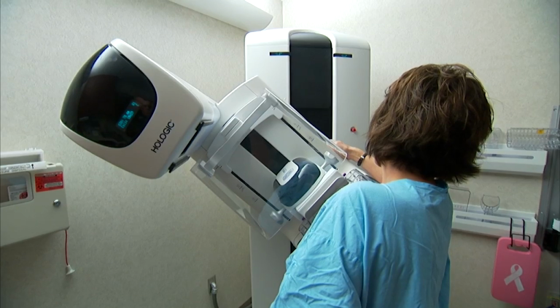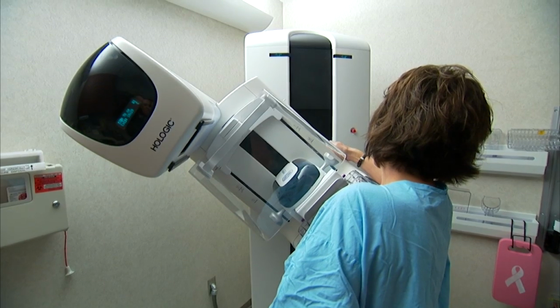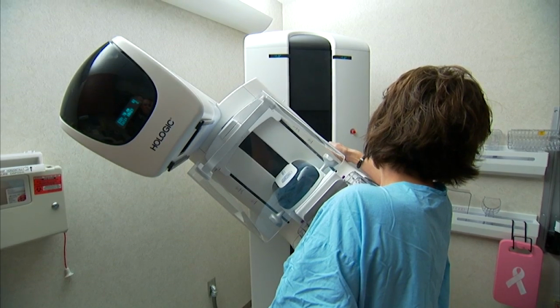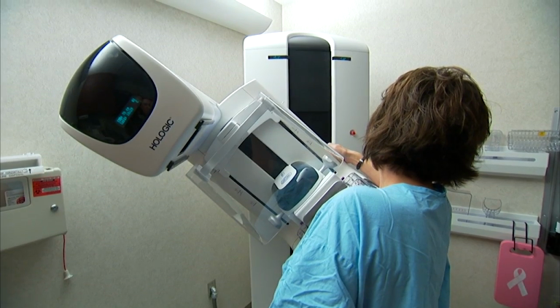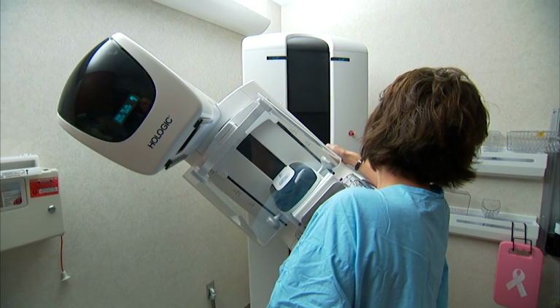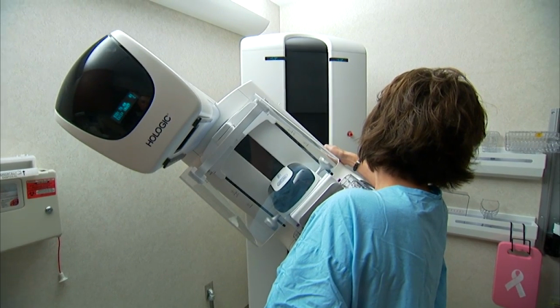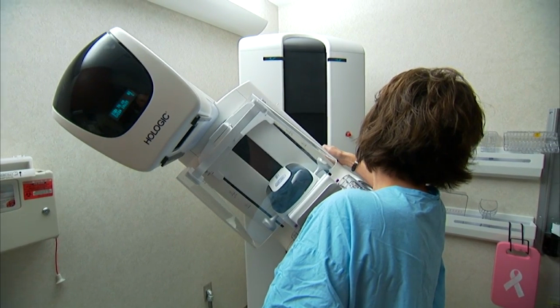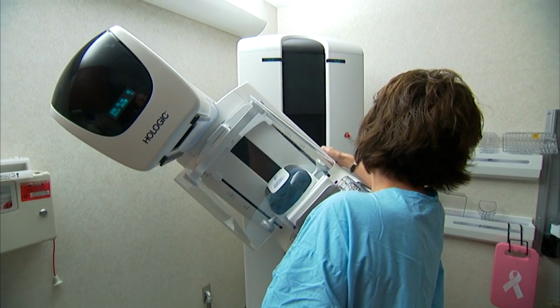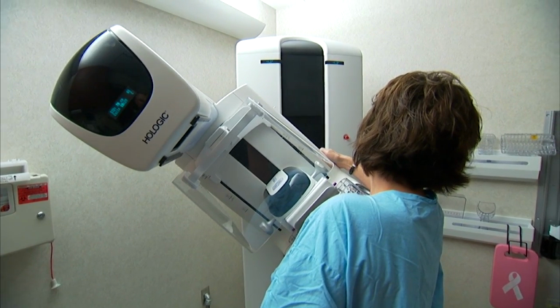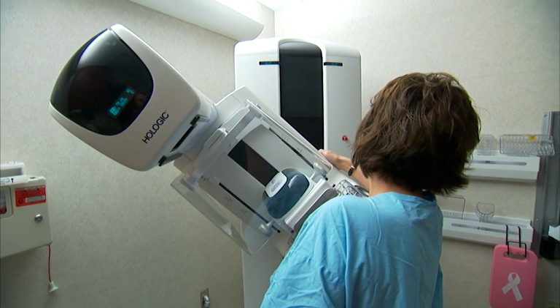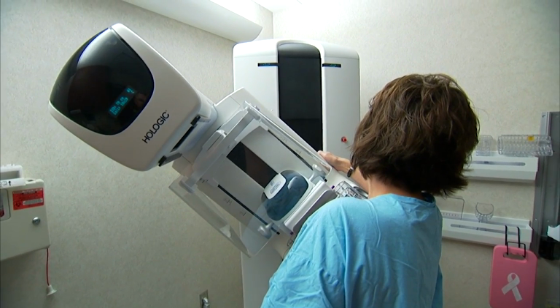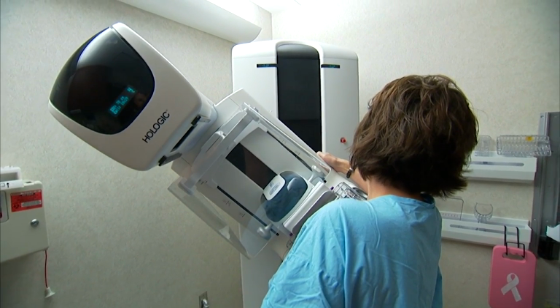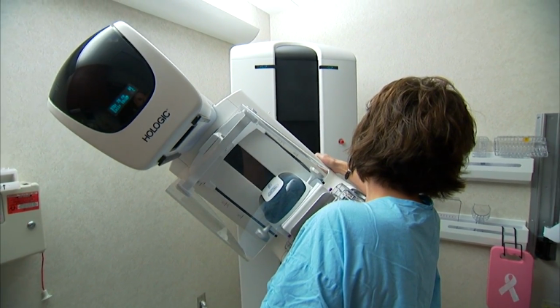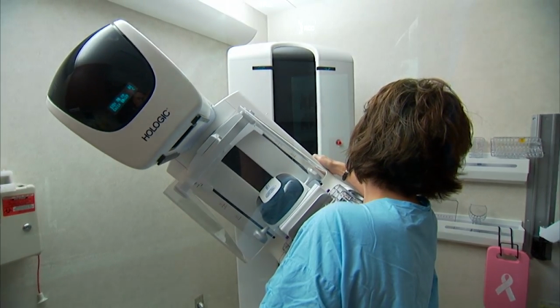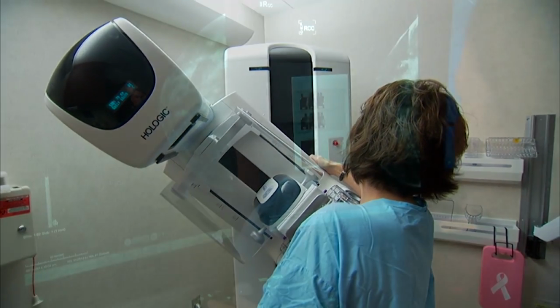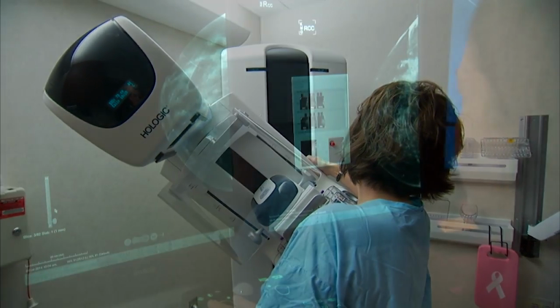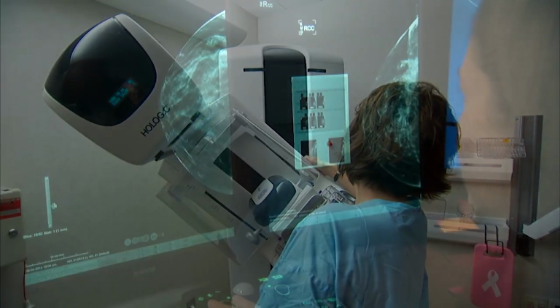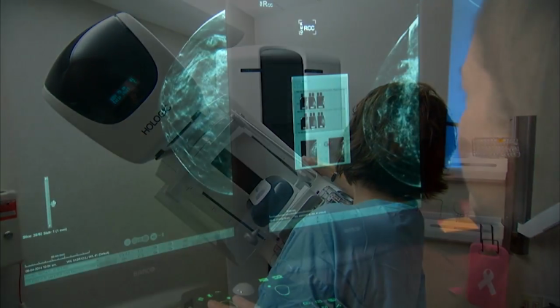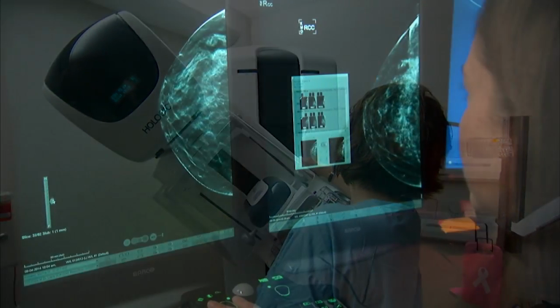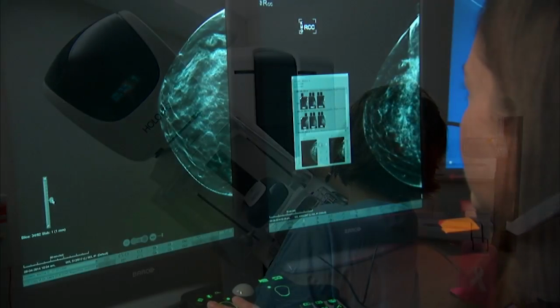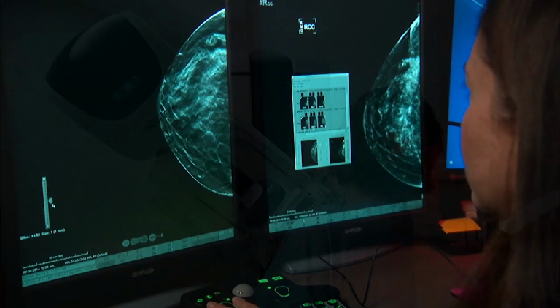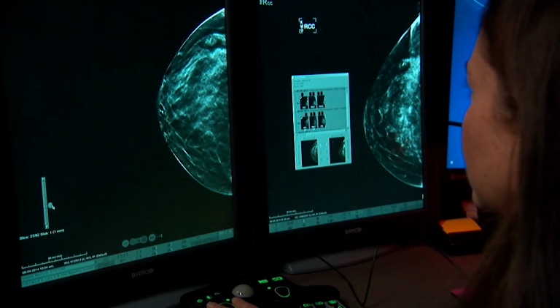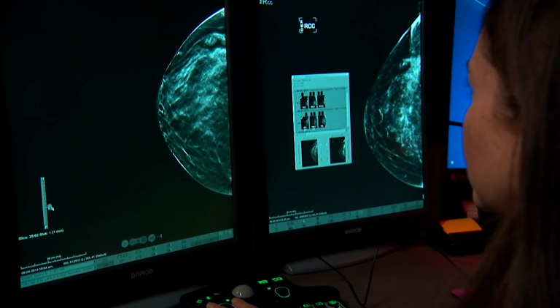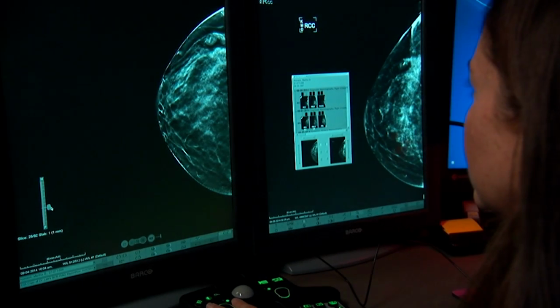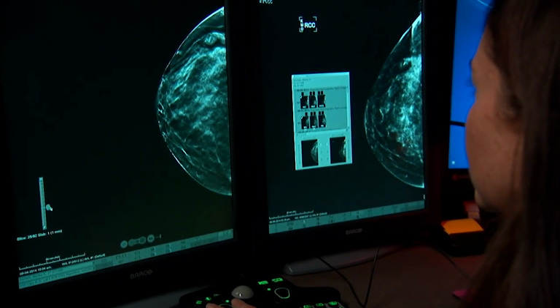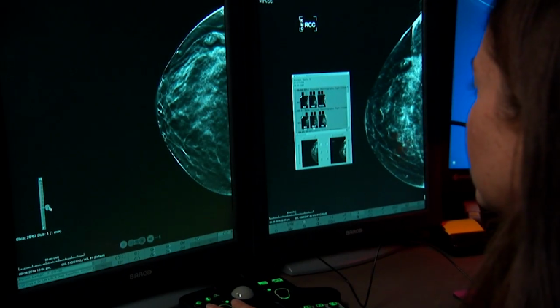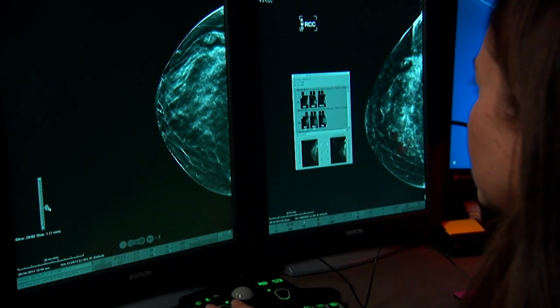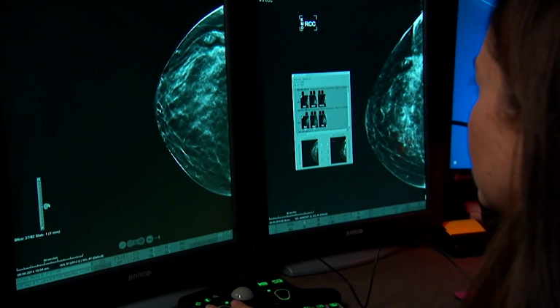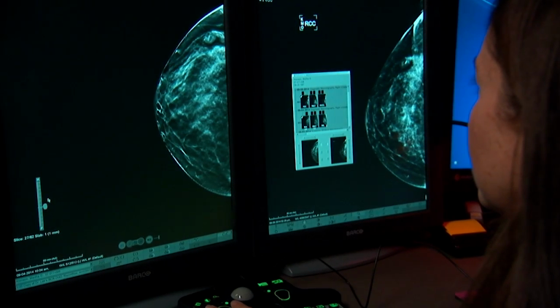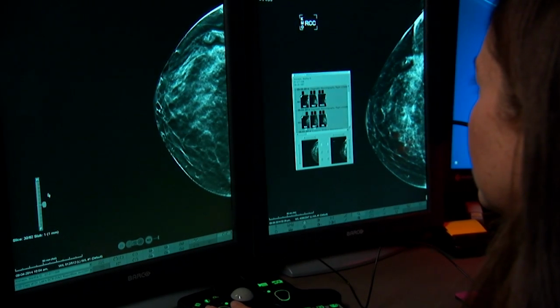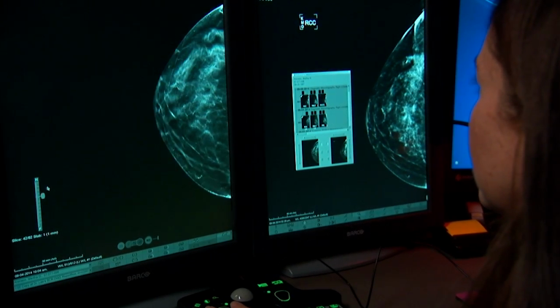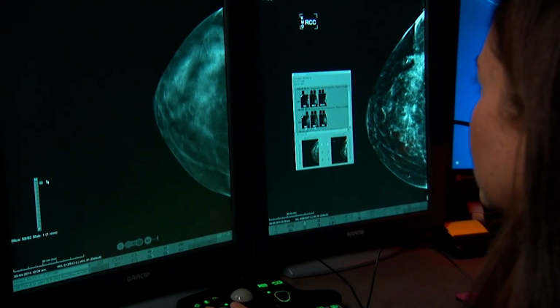New screening technology that helps save lives. For Mayo Clinic News Network, I'm Vivian Williams.